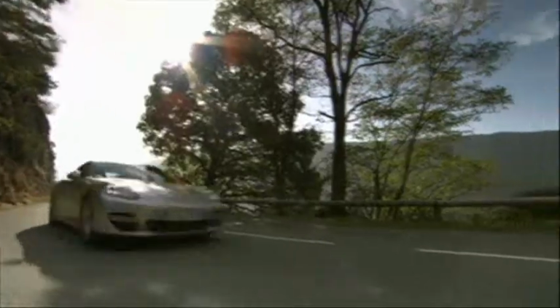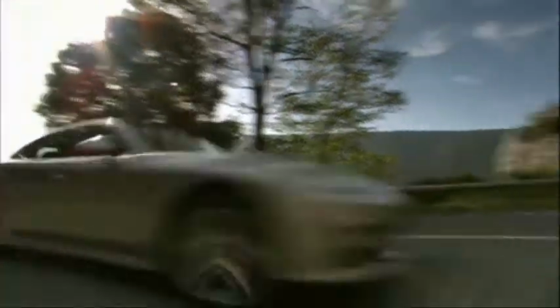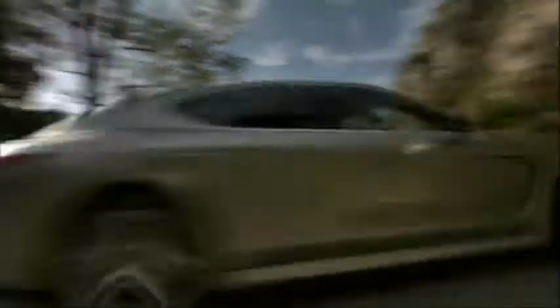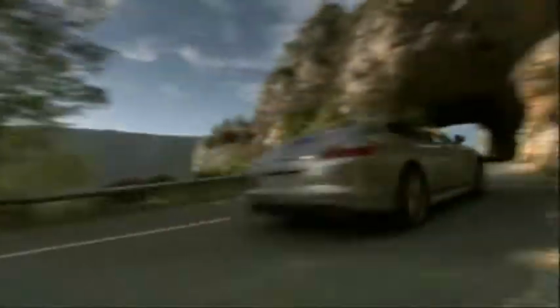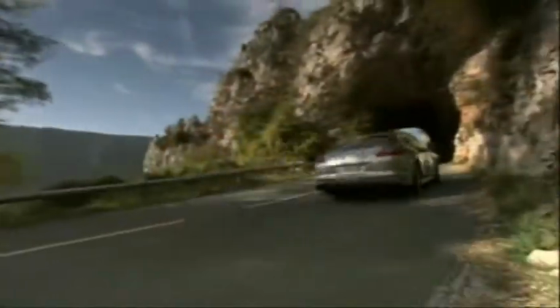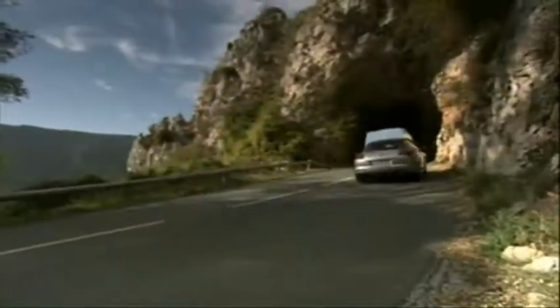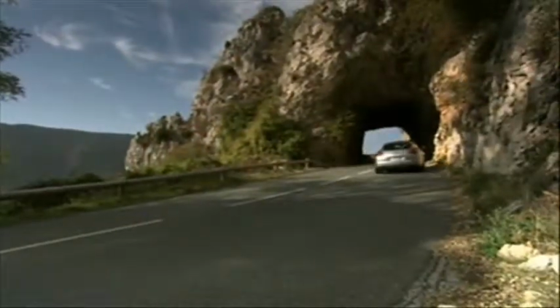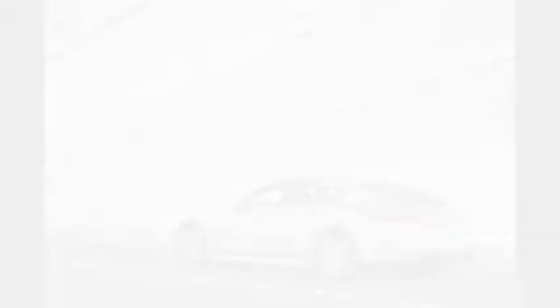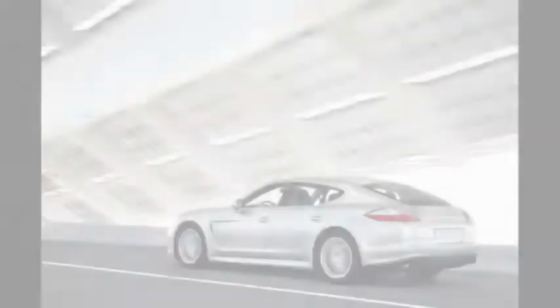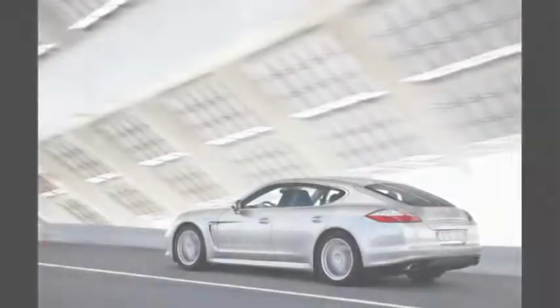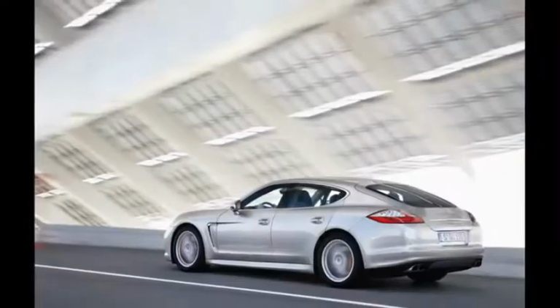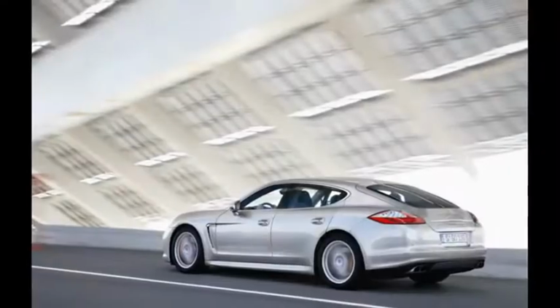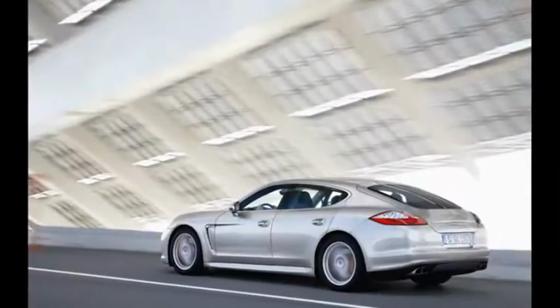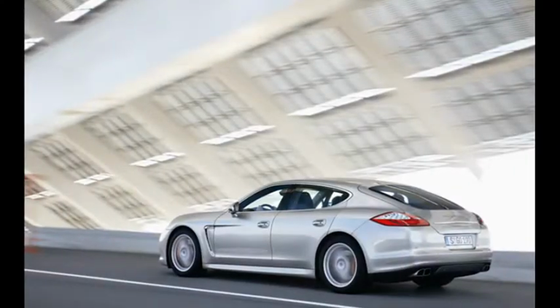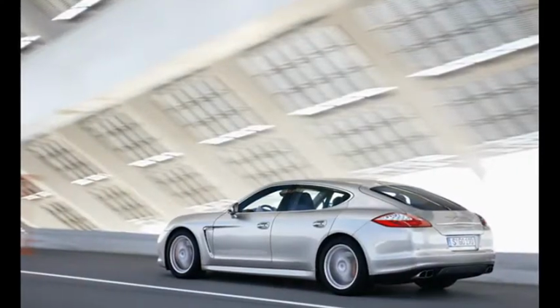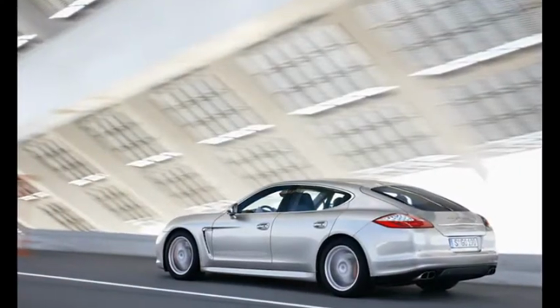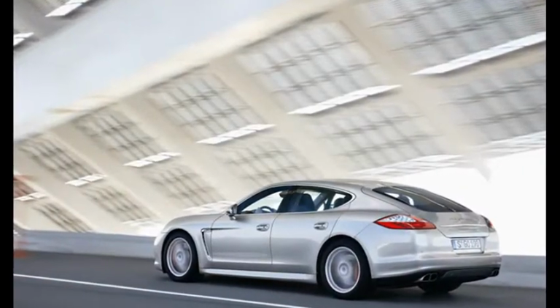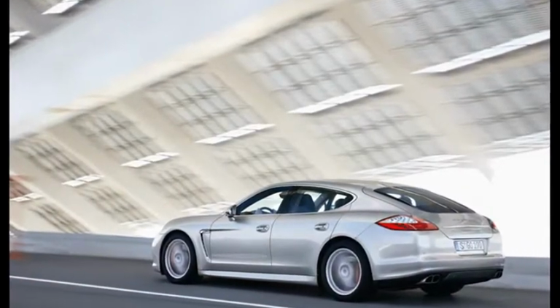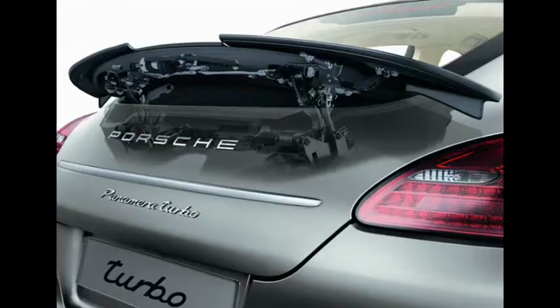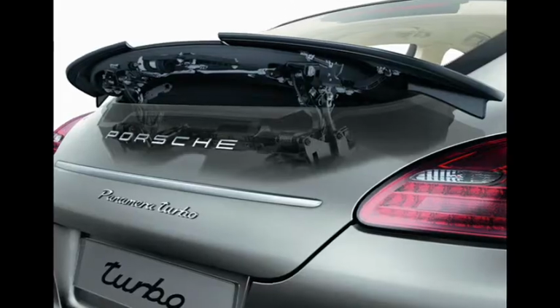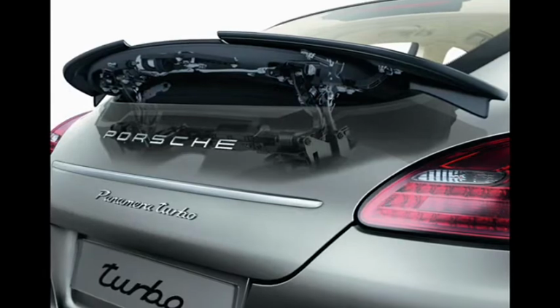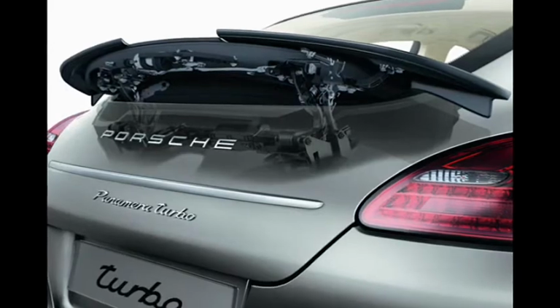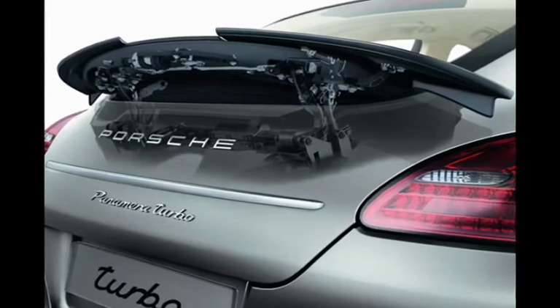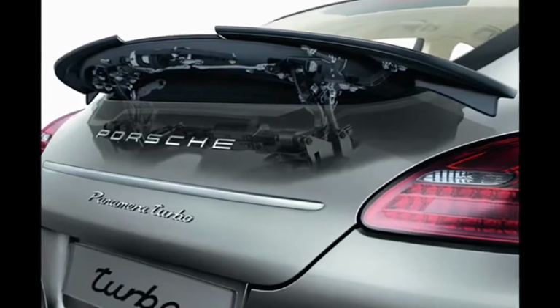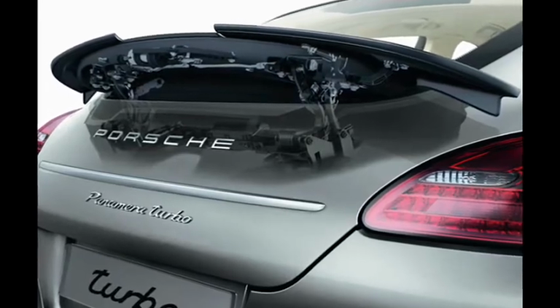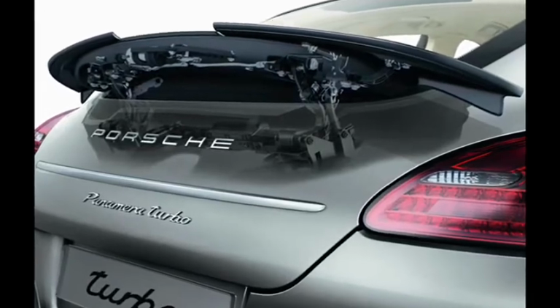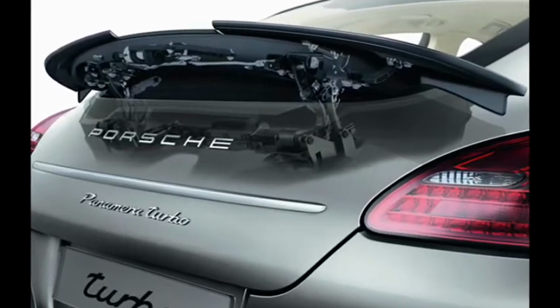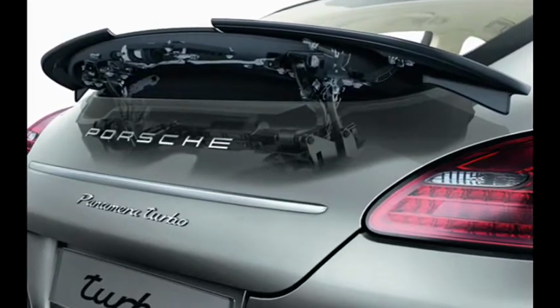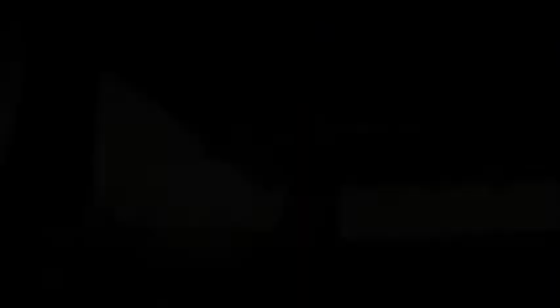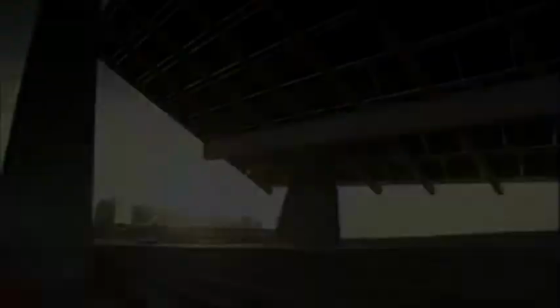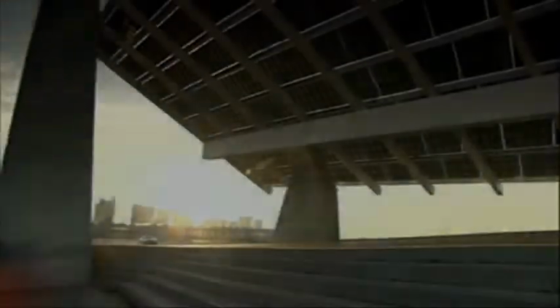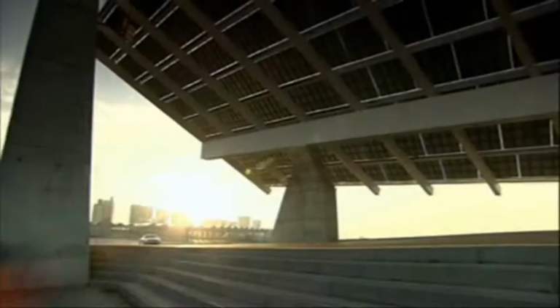Love the drive, not convinced about the styling. The Porsche Panamera arrives in September.